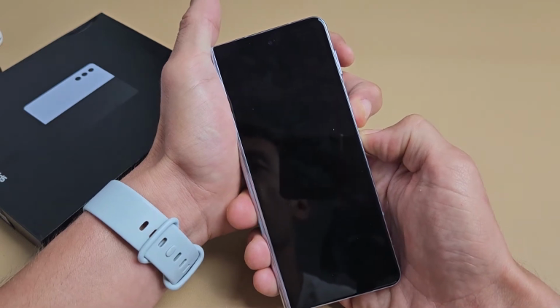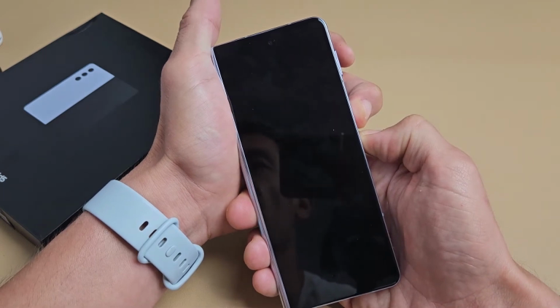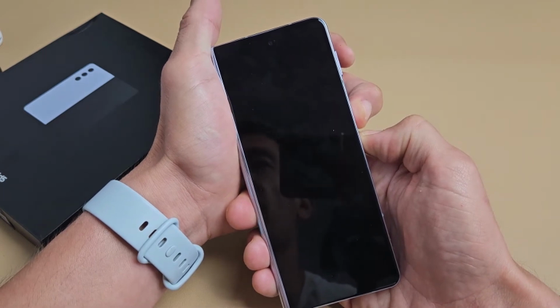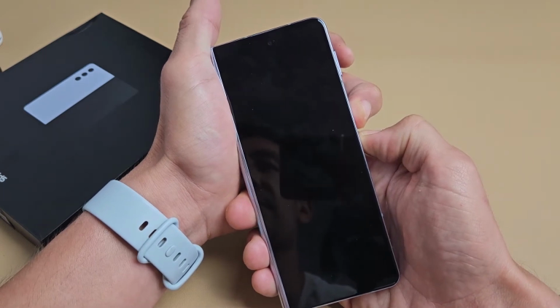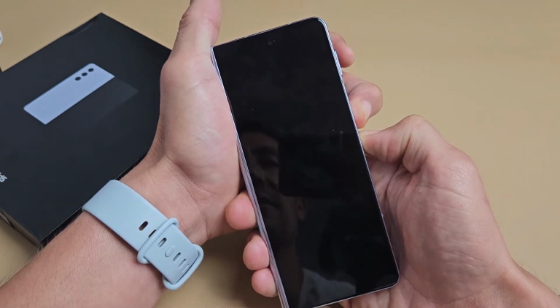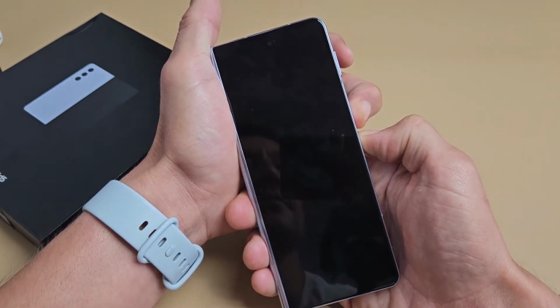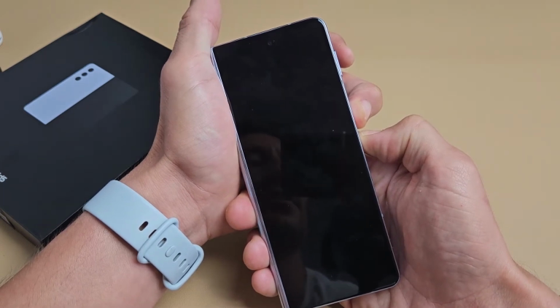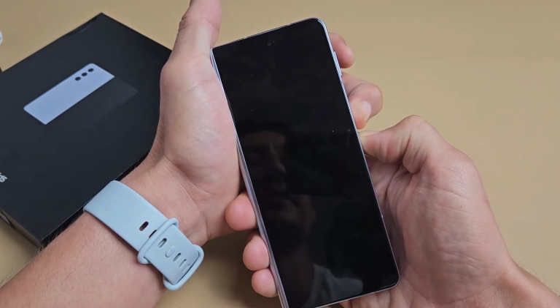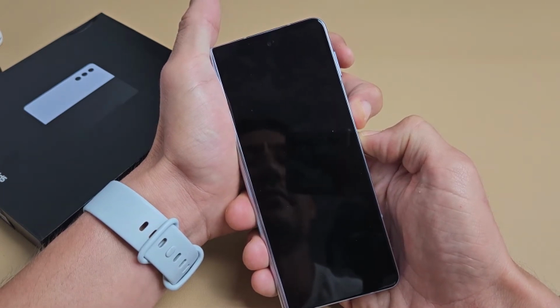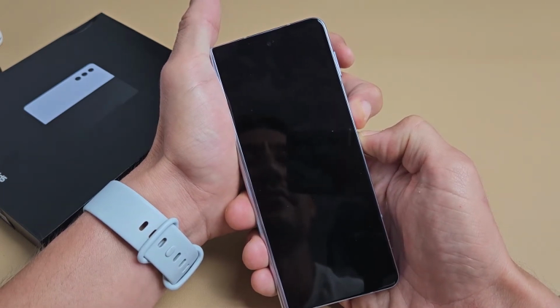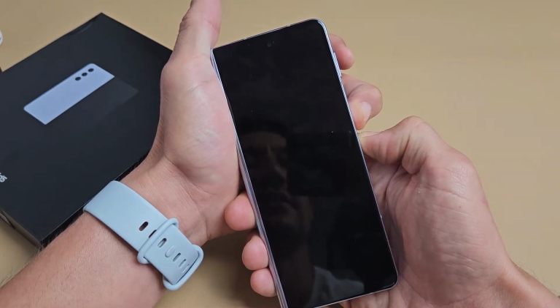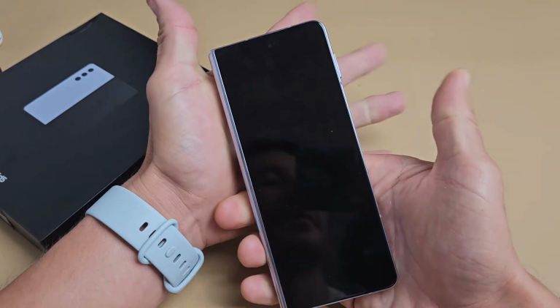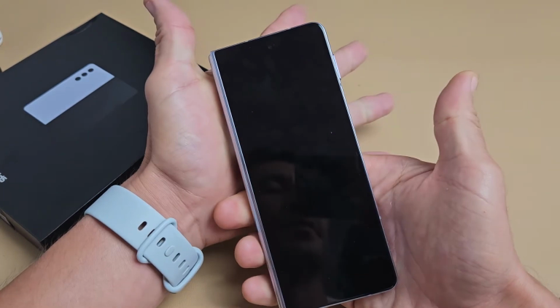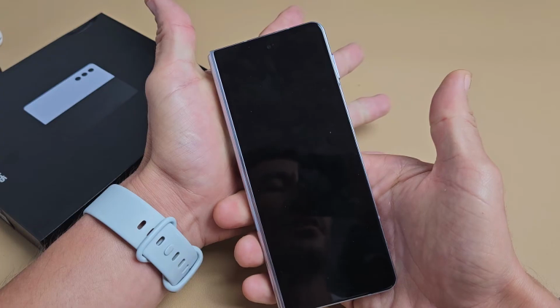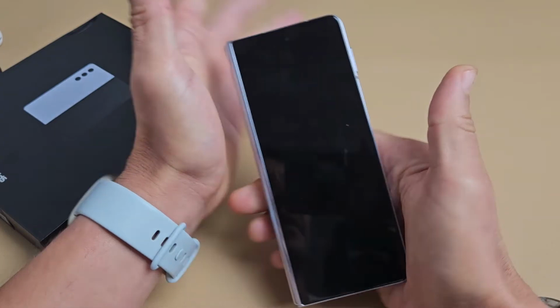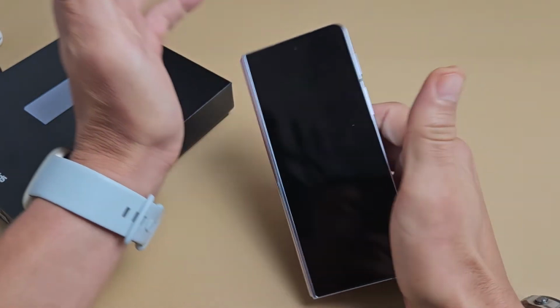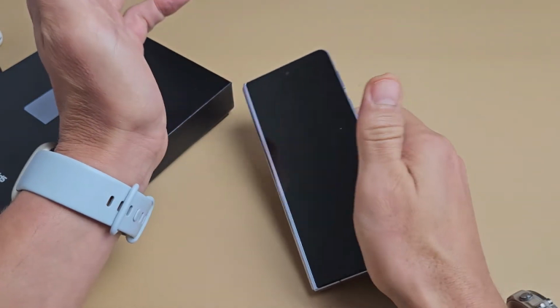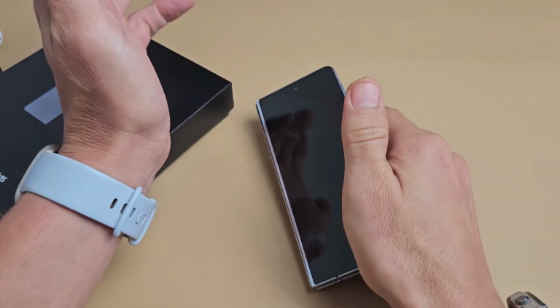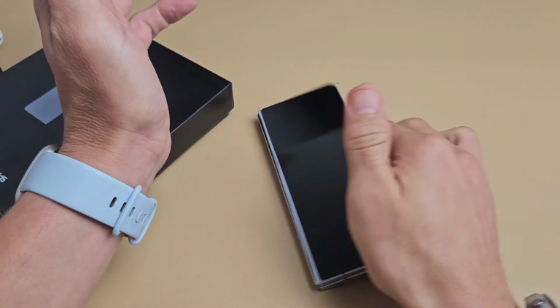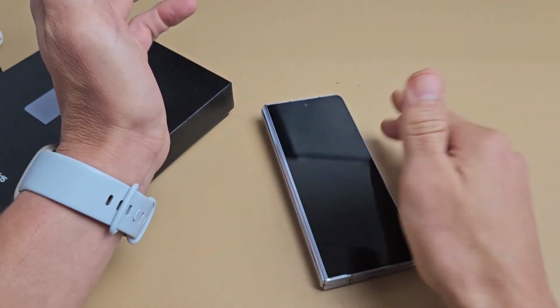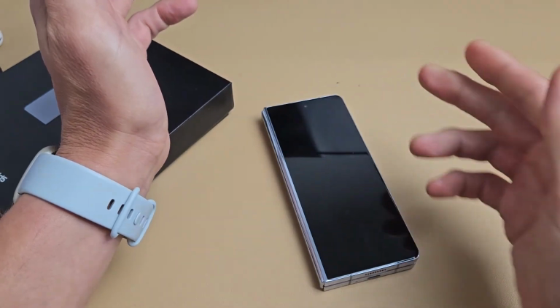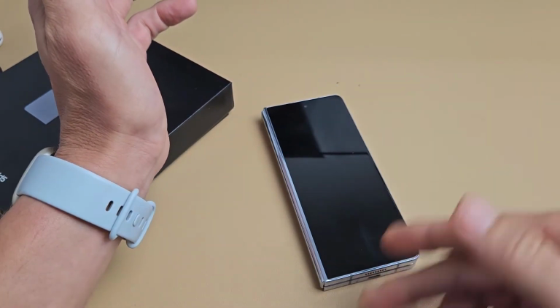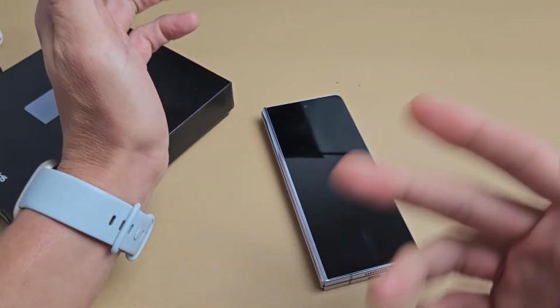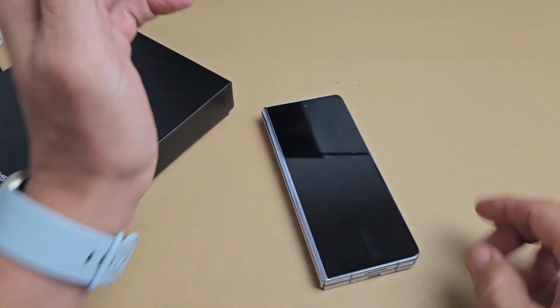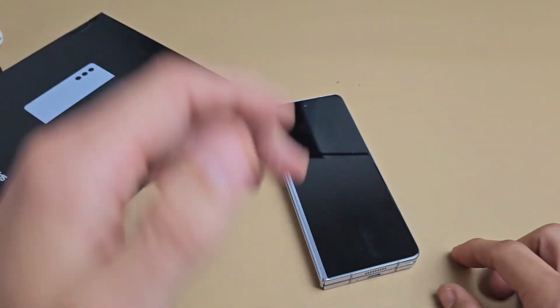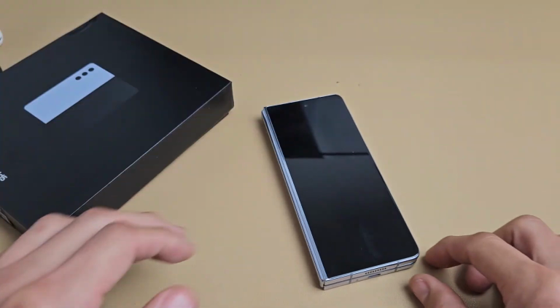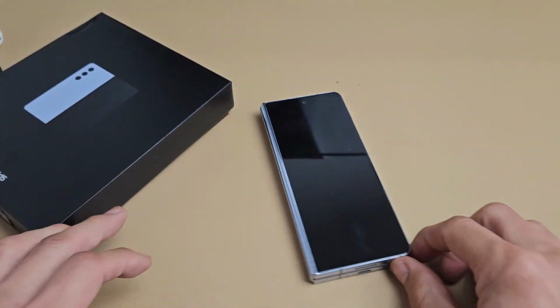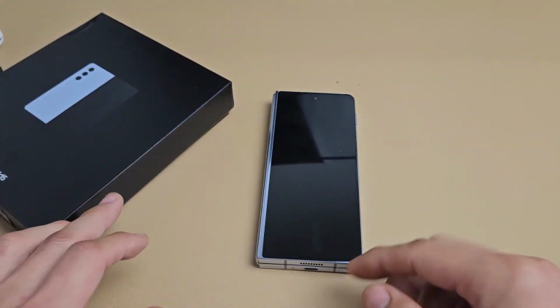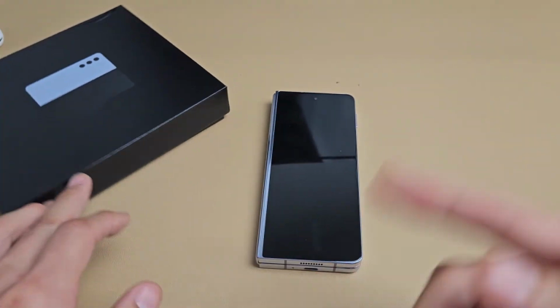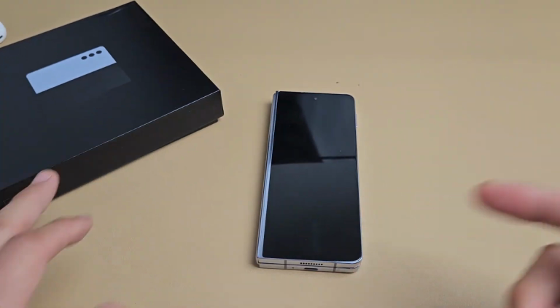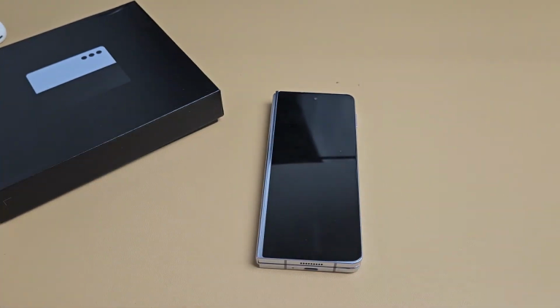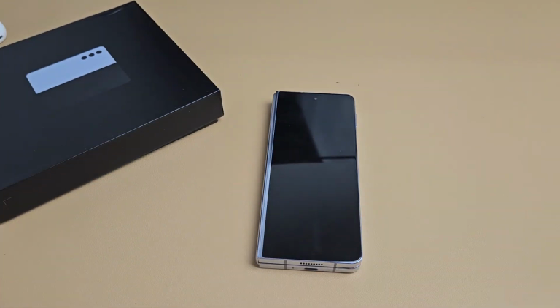12, 13, 14, 15. Go ahead and let go, and now give it like another 15 seconds or so to boot back up.